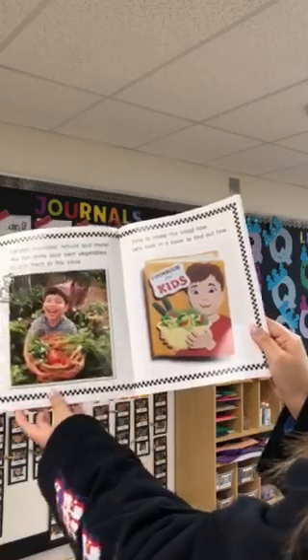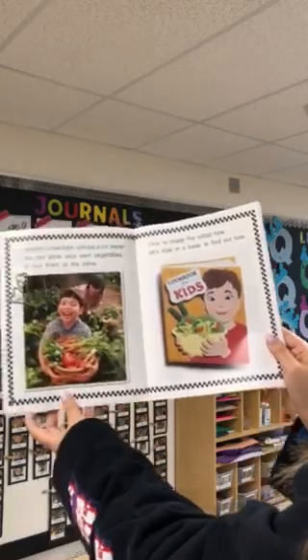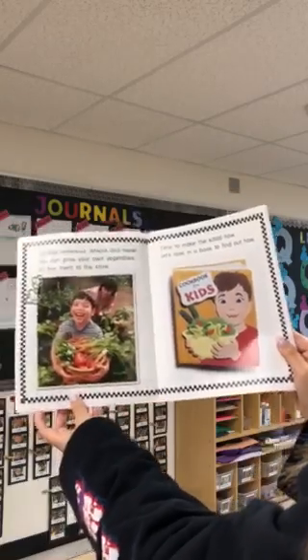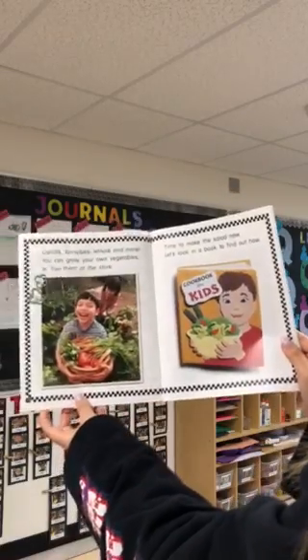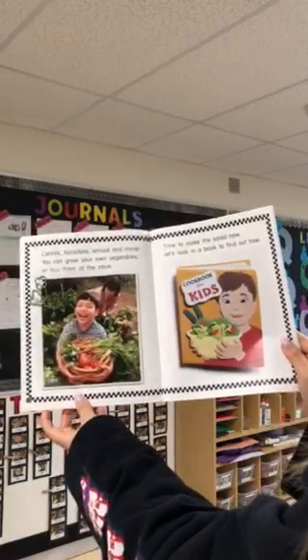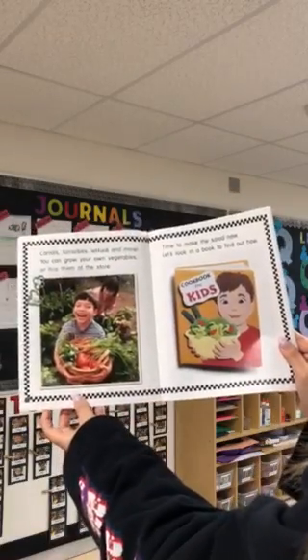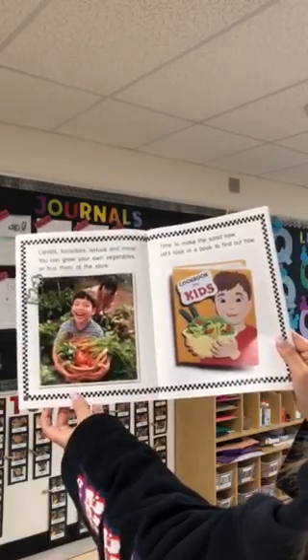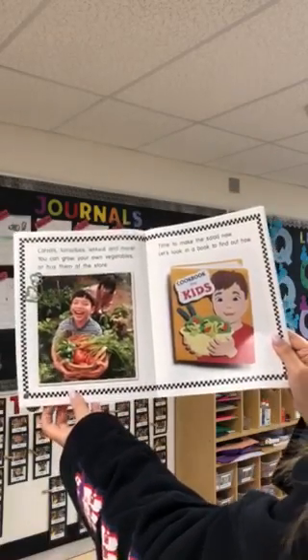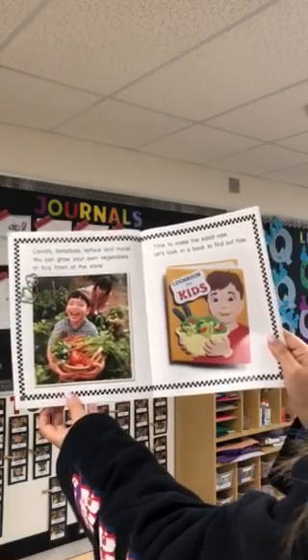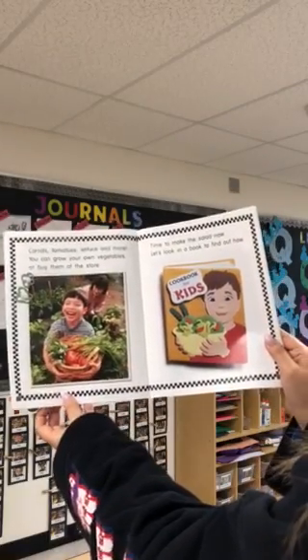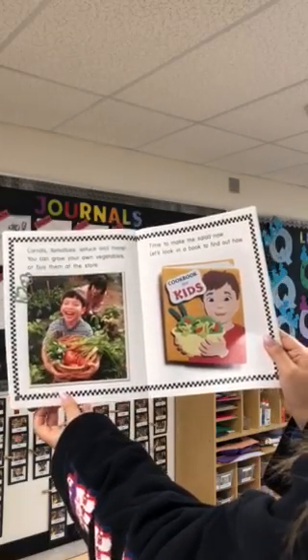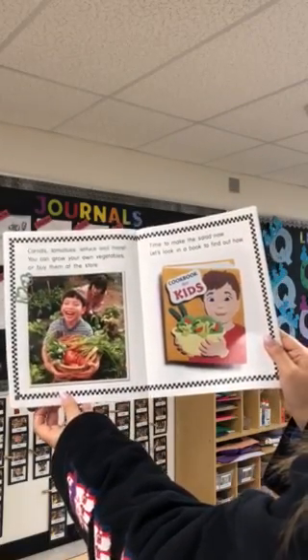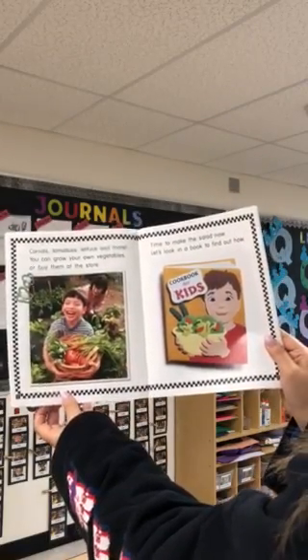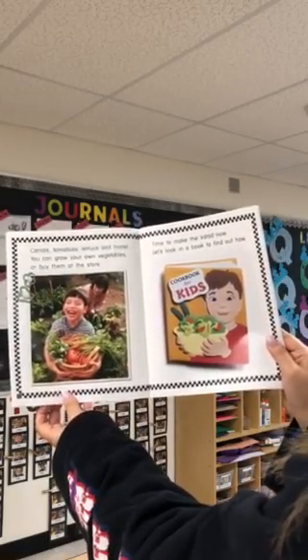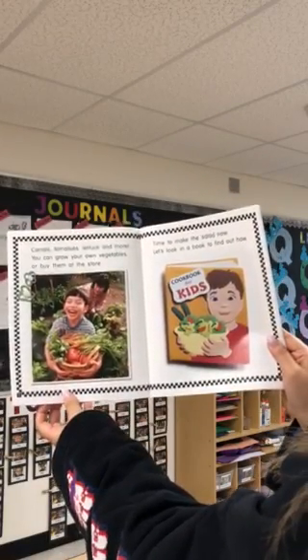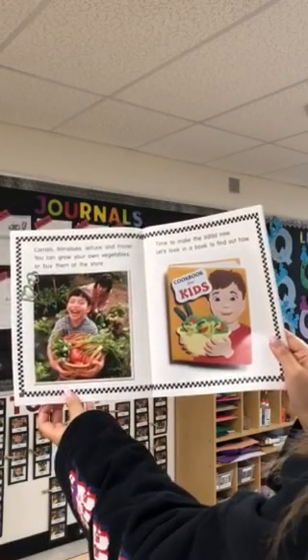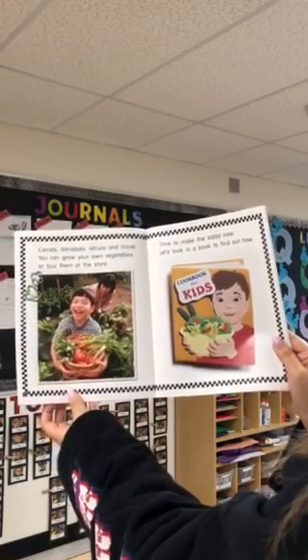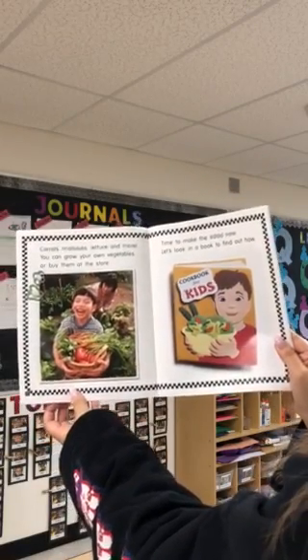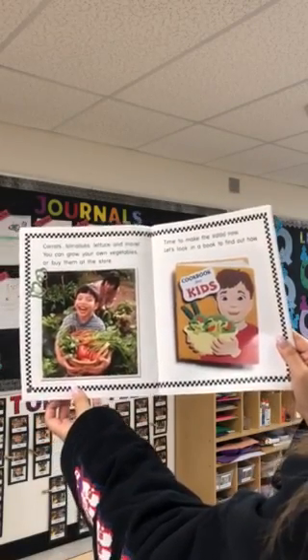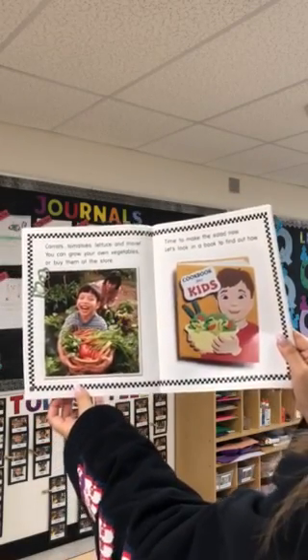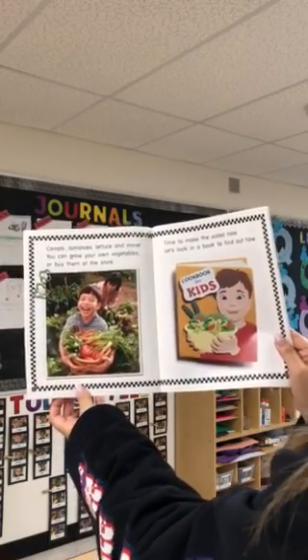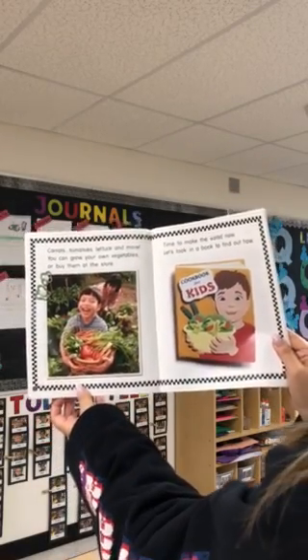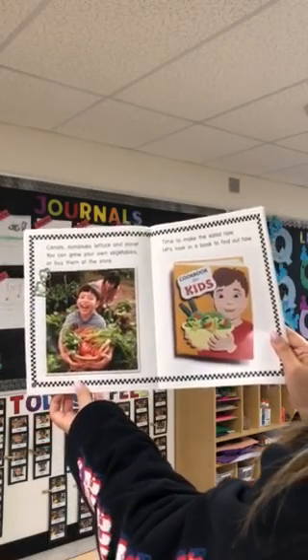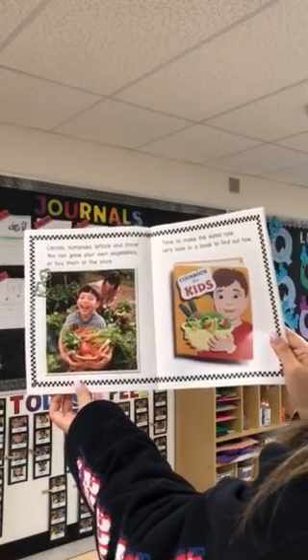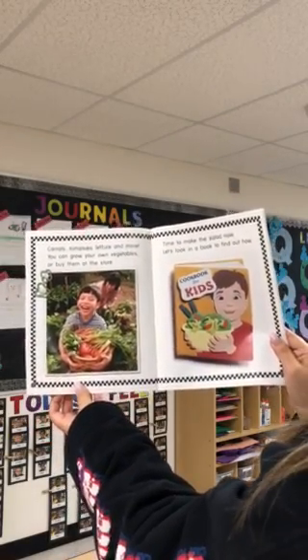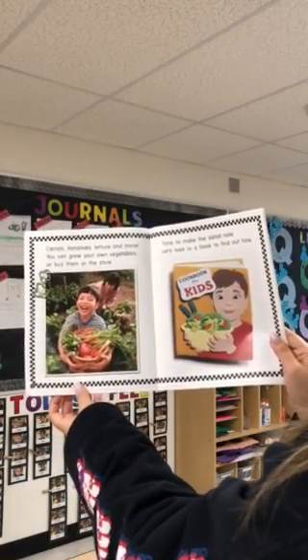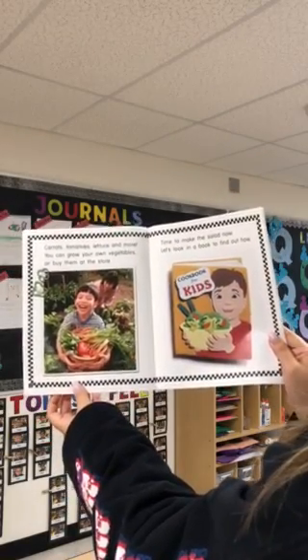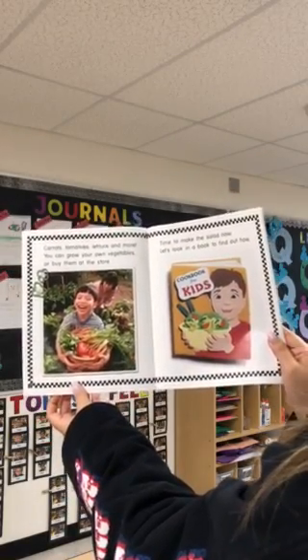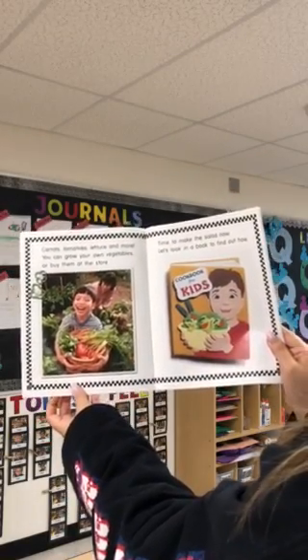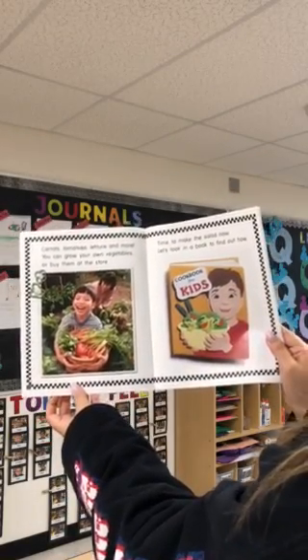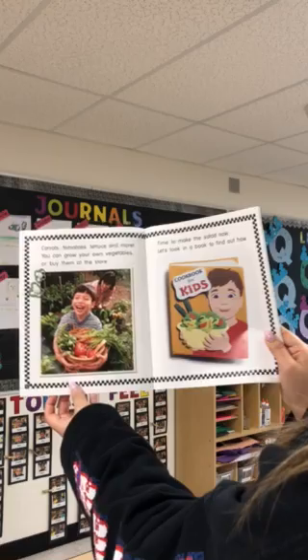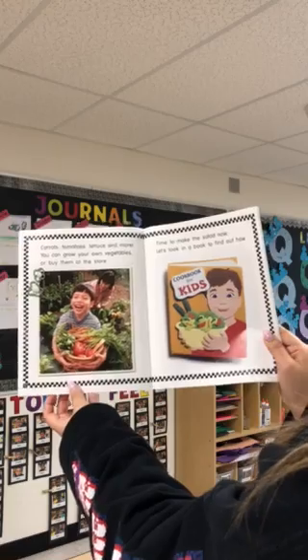Carrots, tomatoes, lettuce, and more. You can grow your own vegetables or buy them at the store.